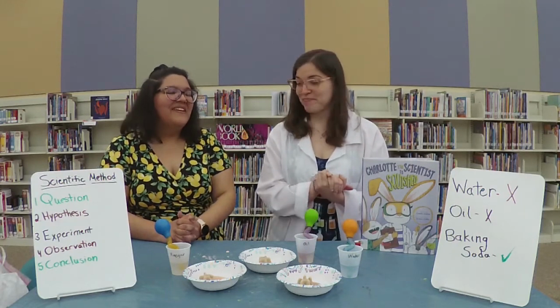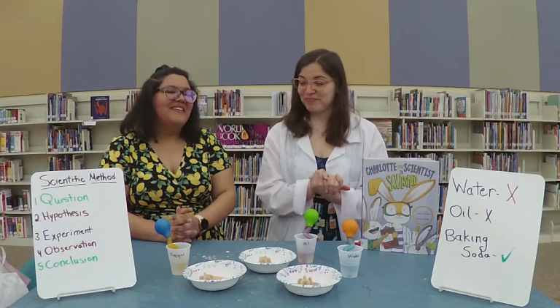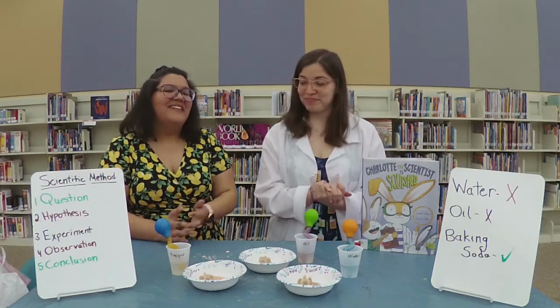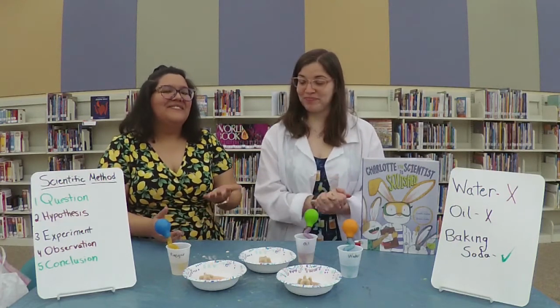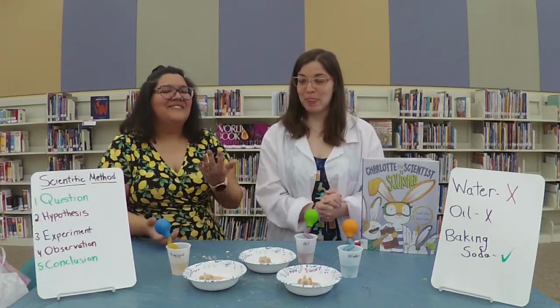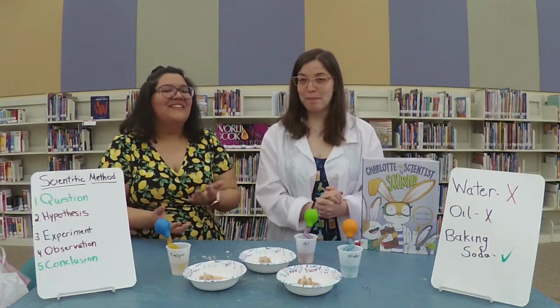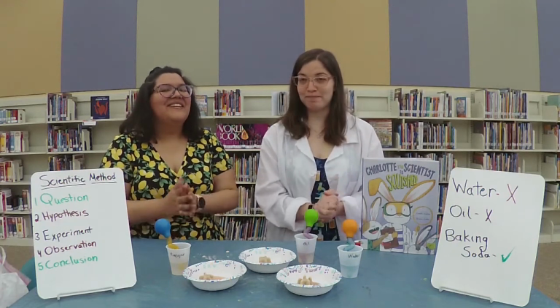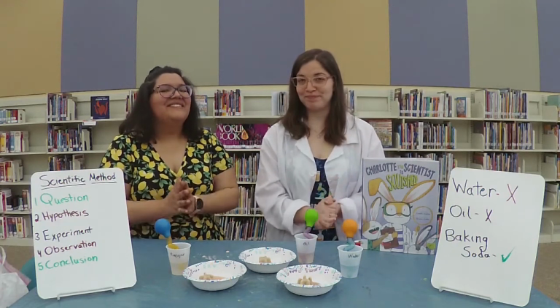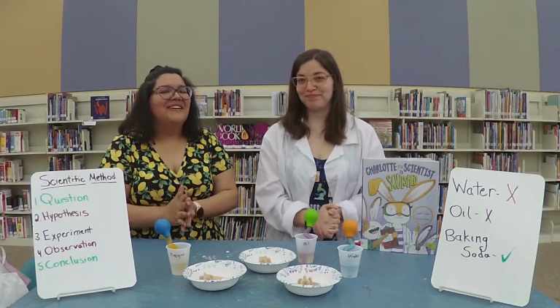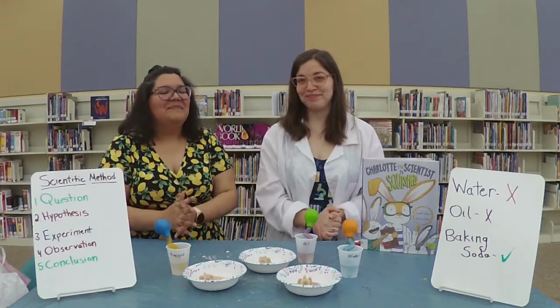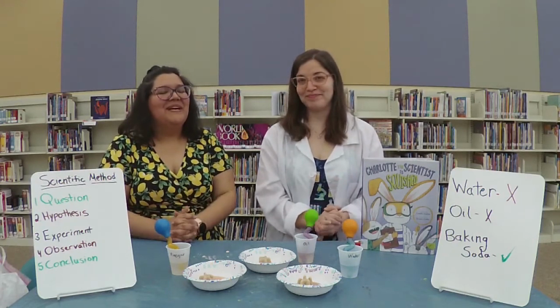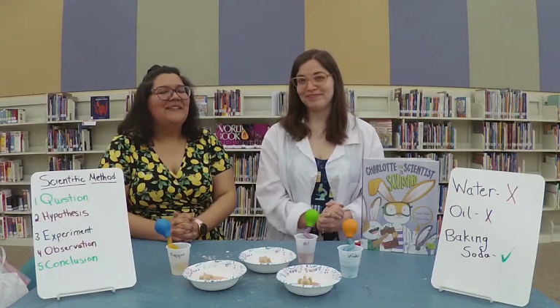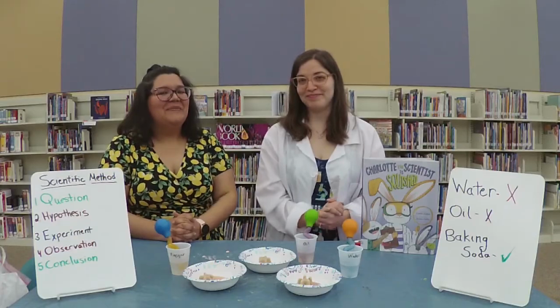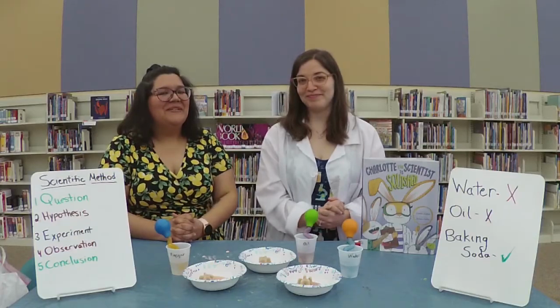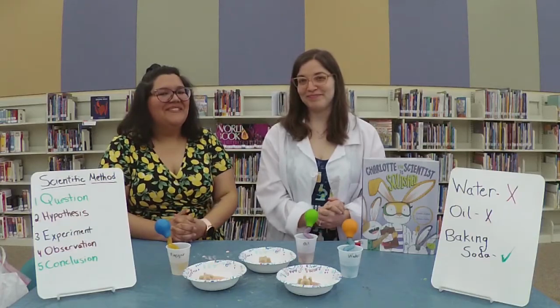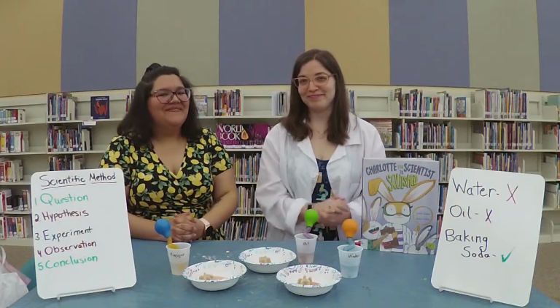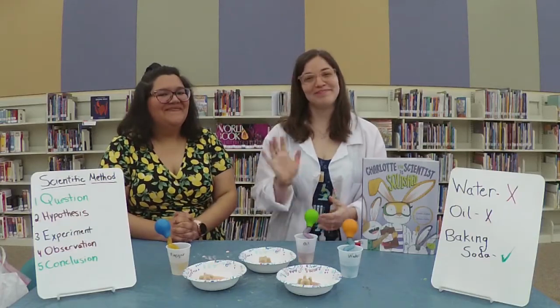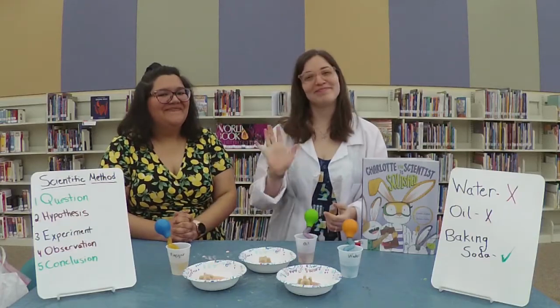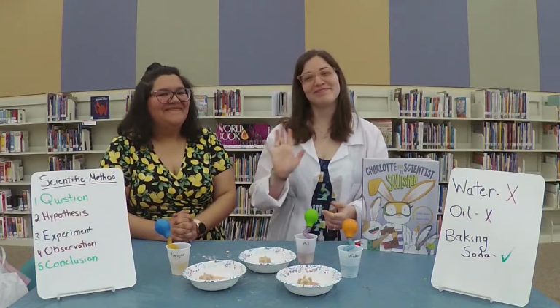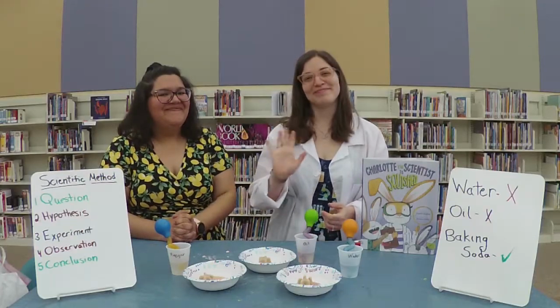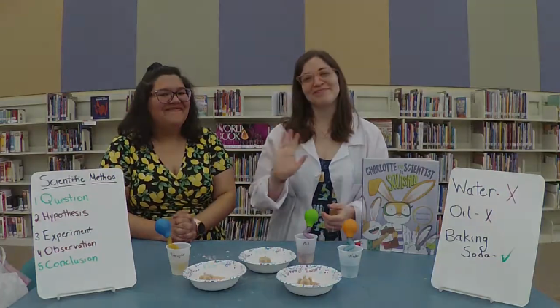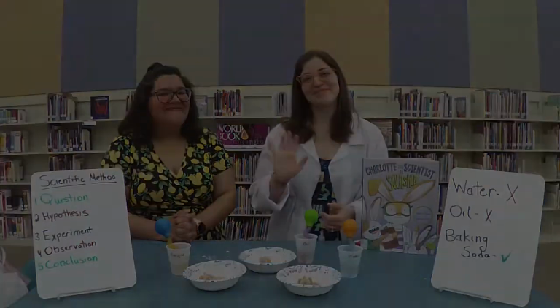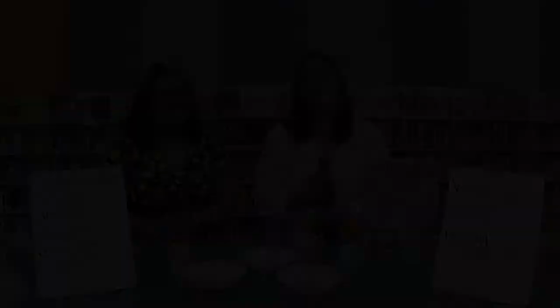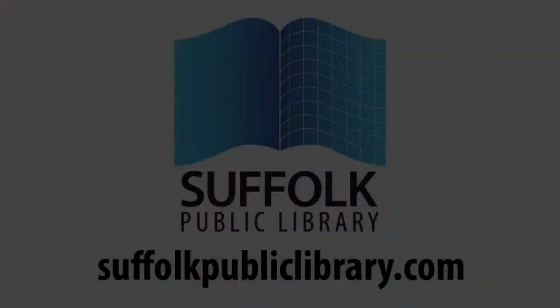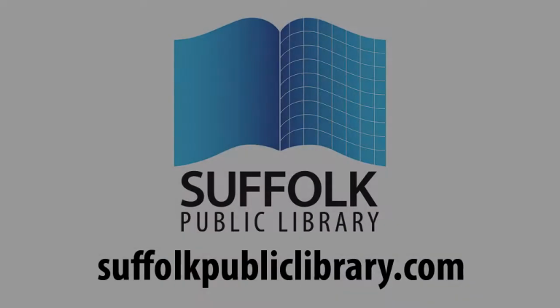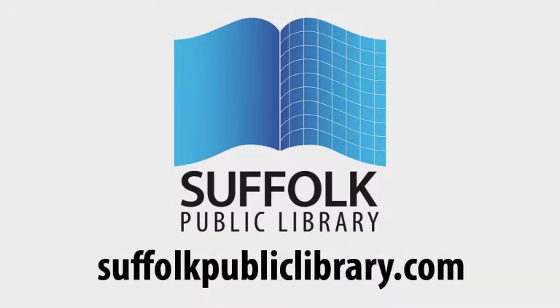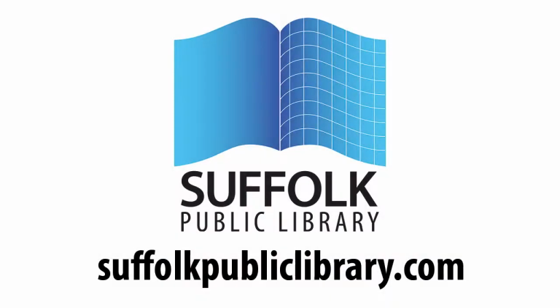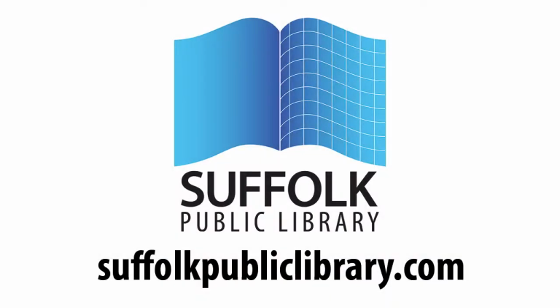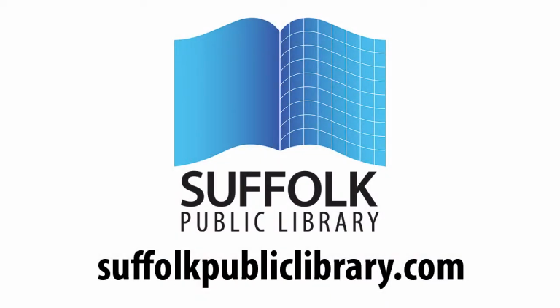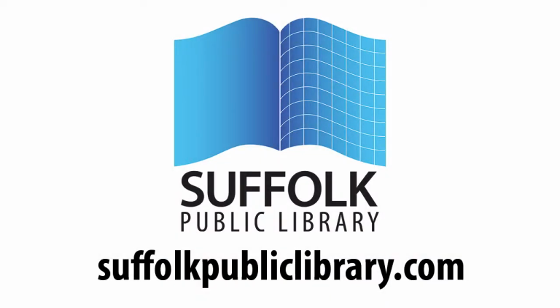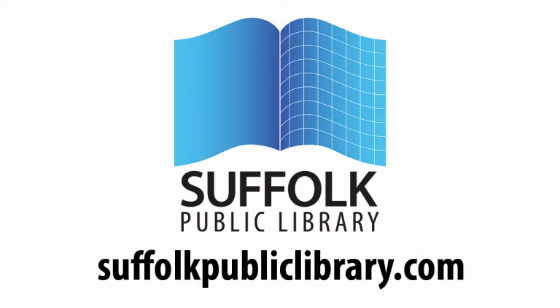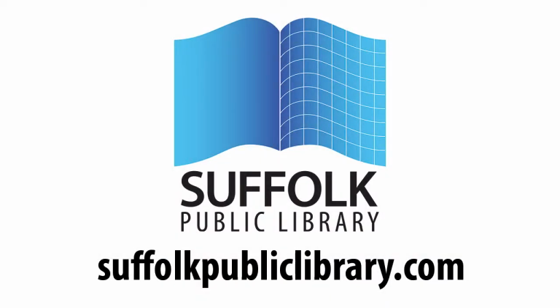Thanks for joining us on Beyond the Book. Thank you.